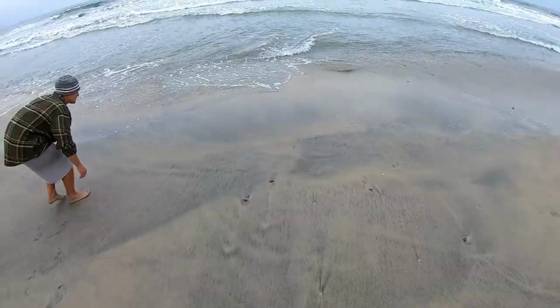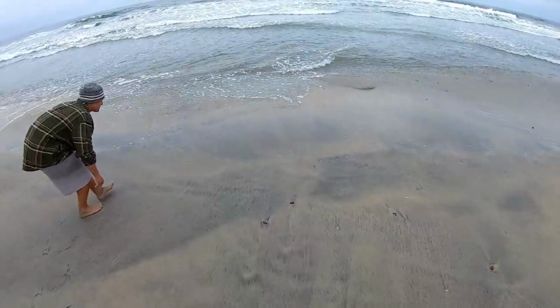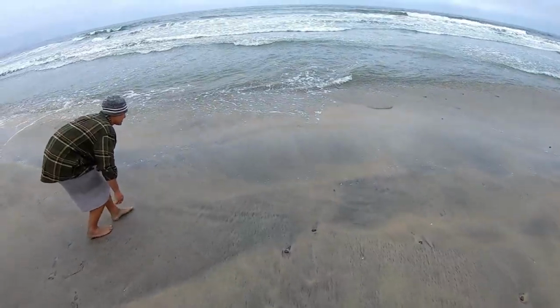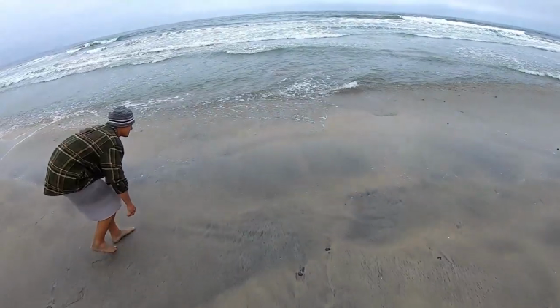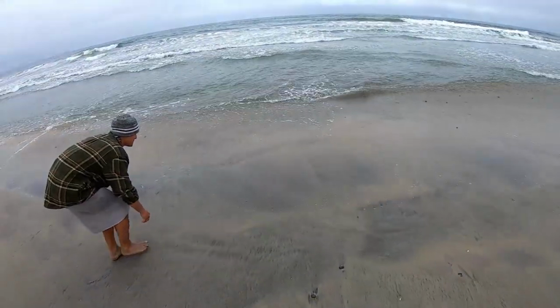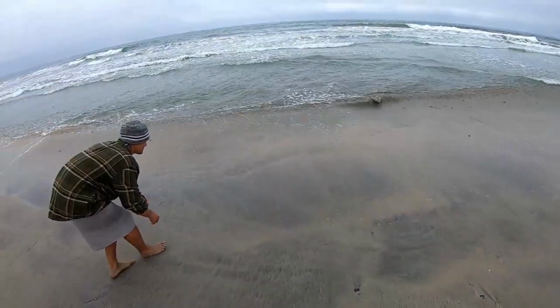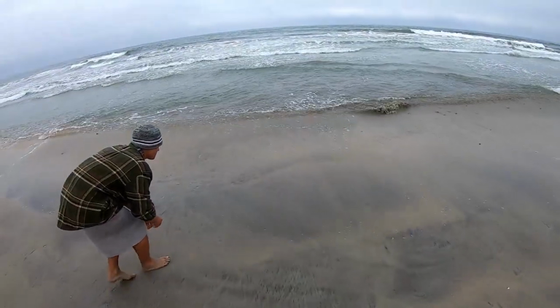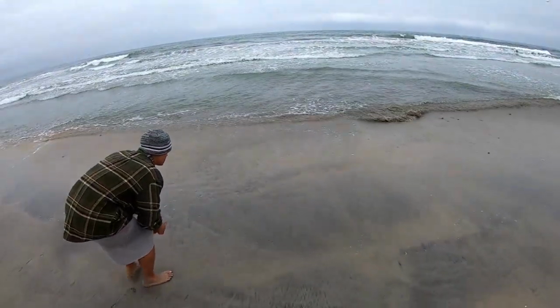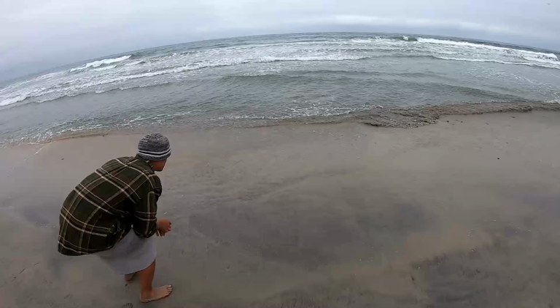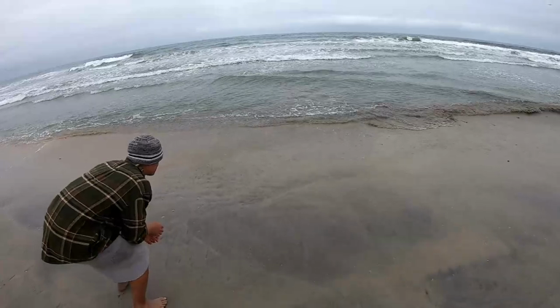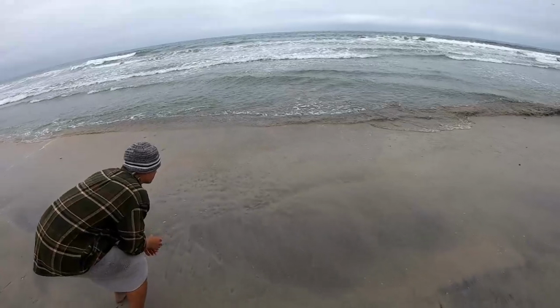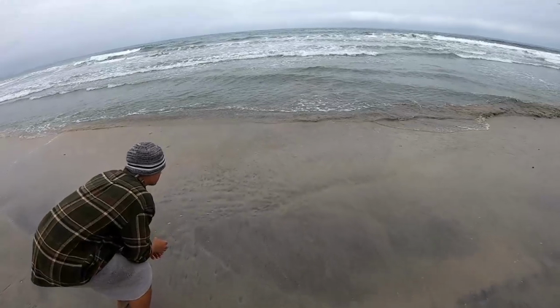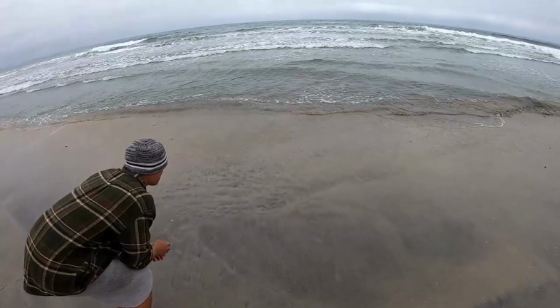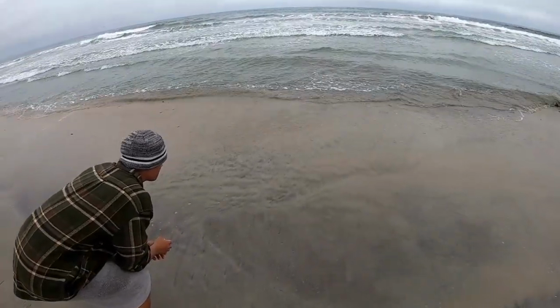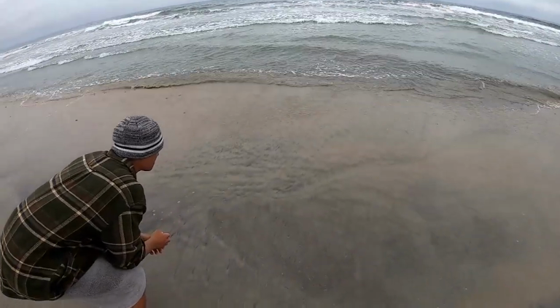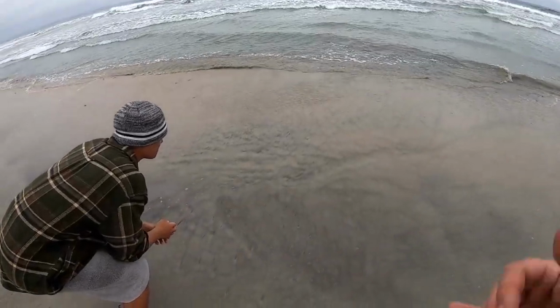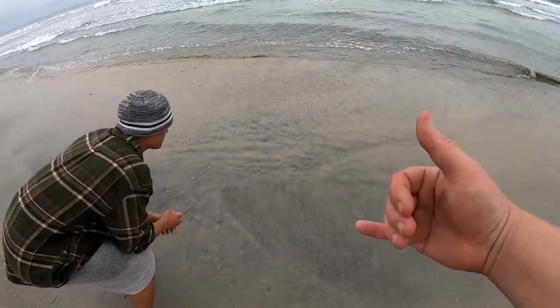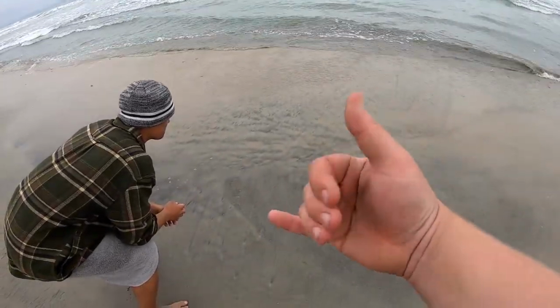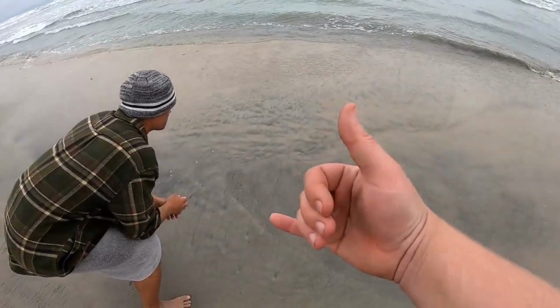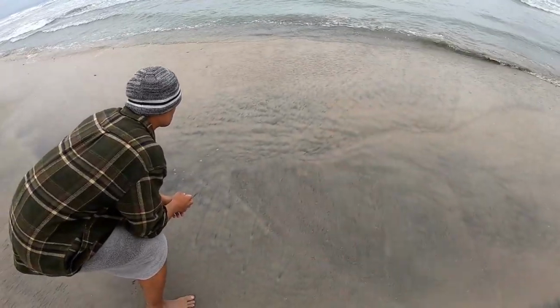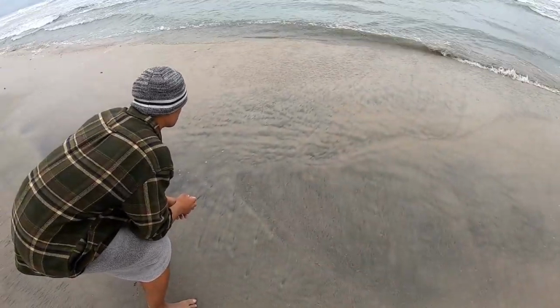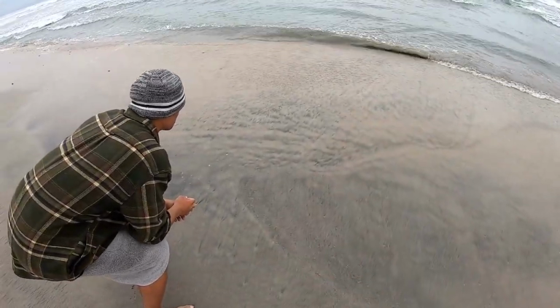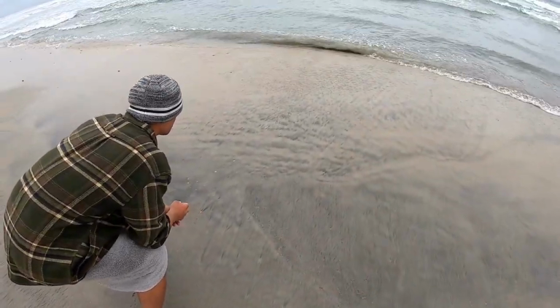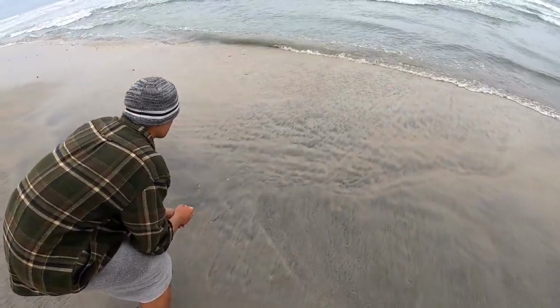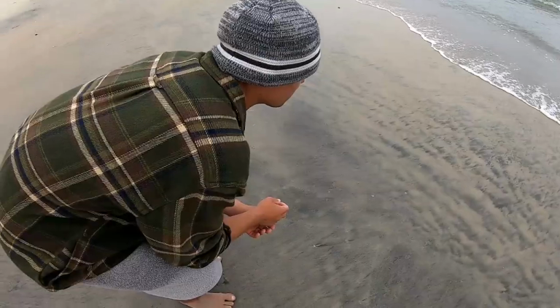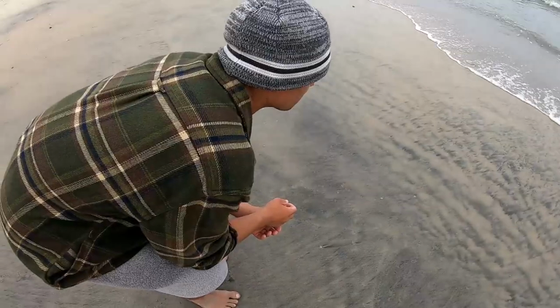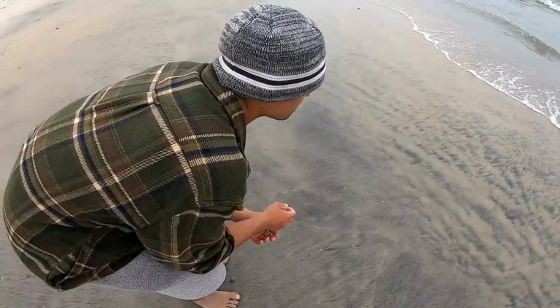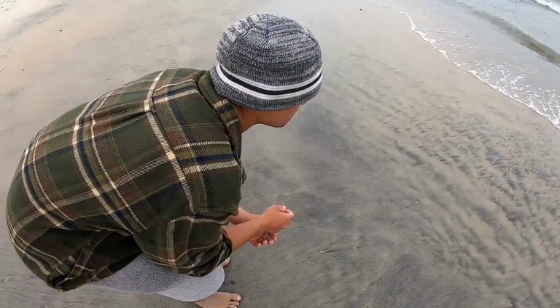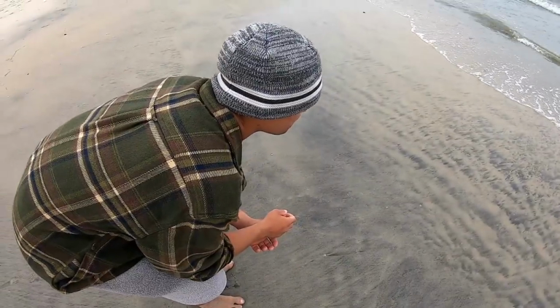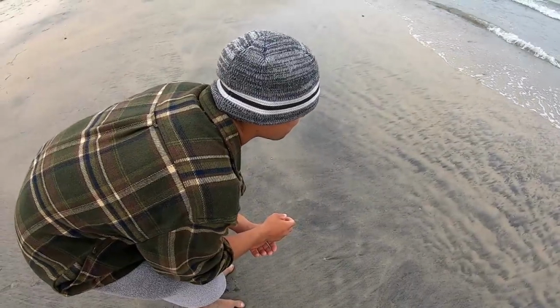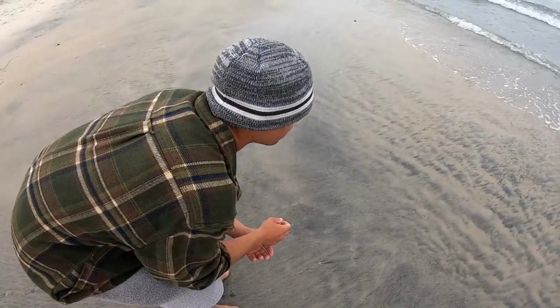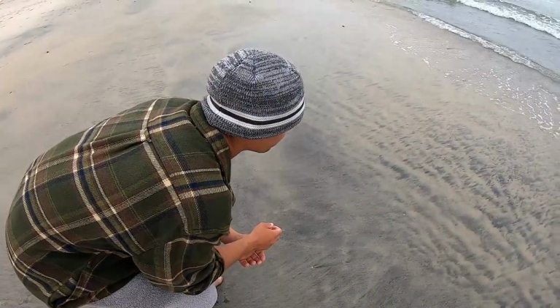Me and Tyler are gonna show you guys how to catch sand crabs for when you're surf fishing. These things are excellent for surf fishing. The hunter in his natural habitat.